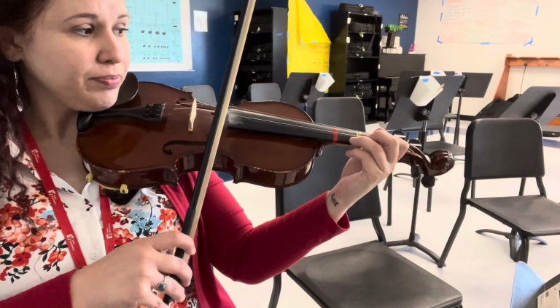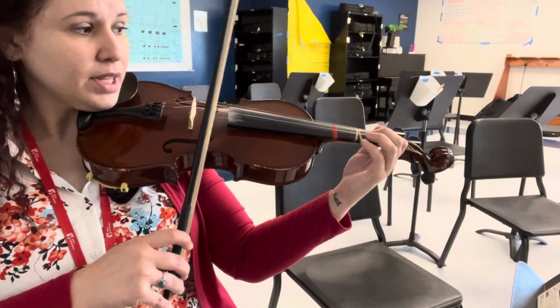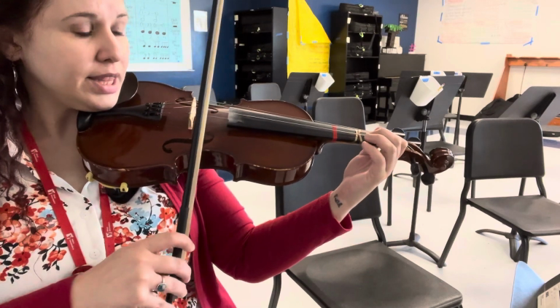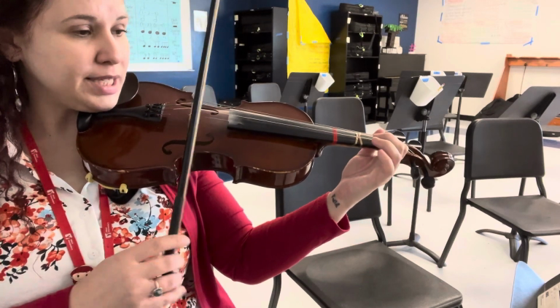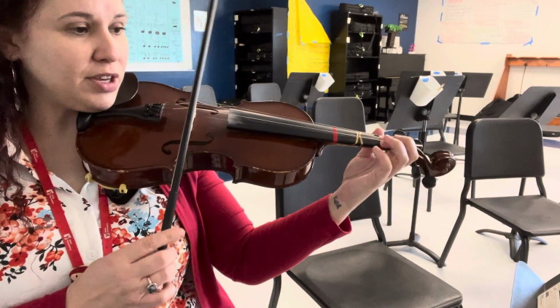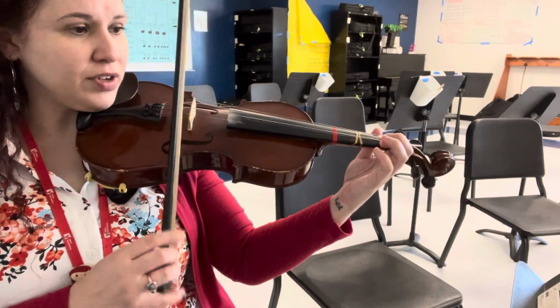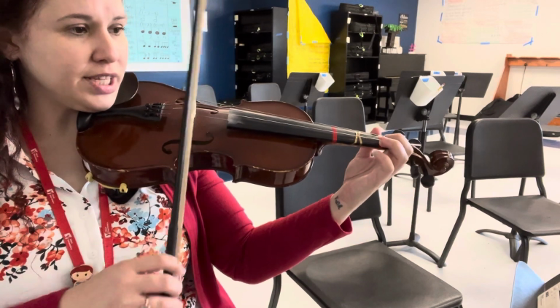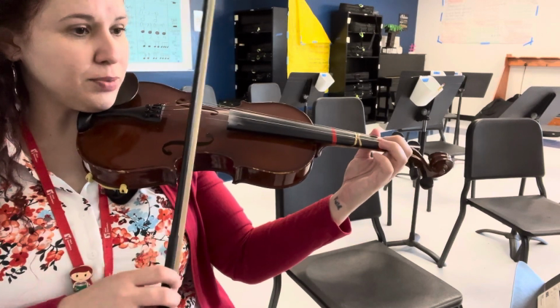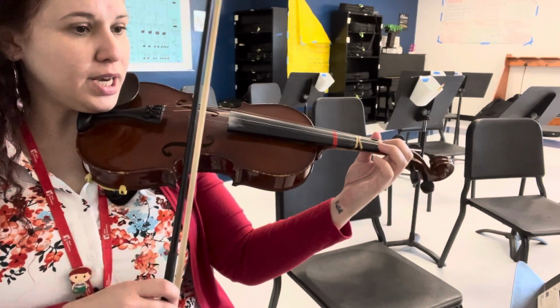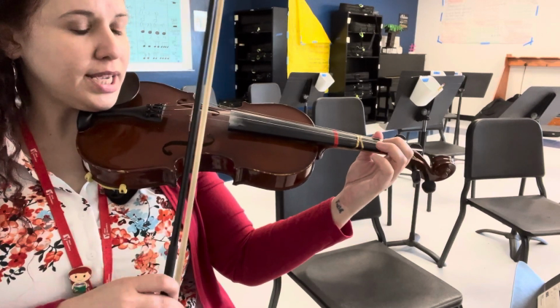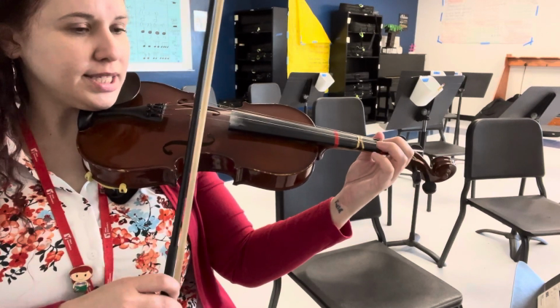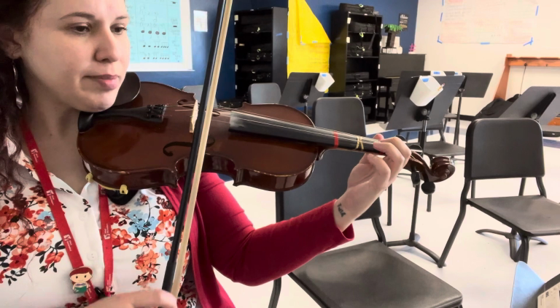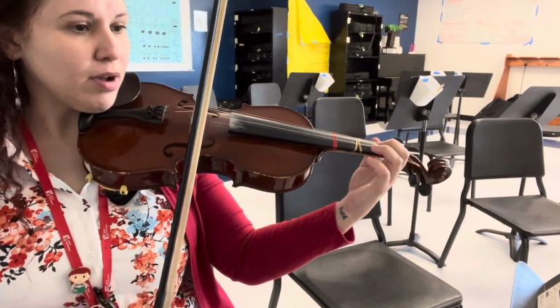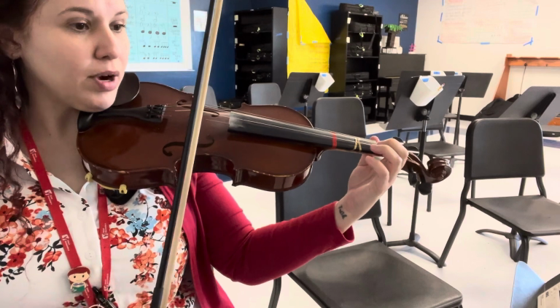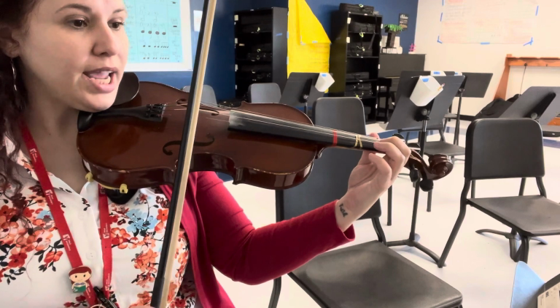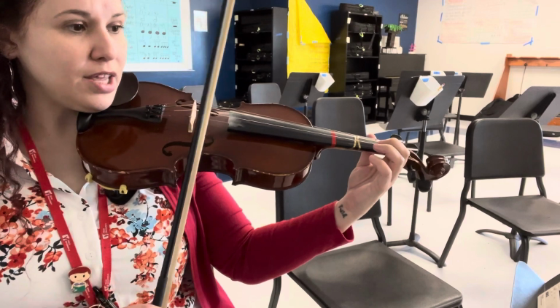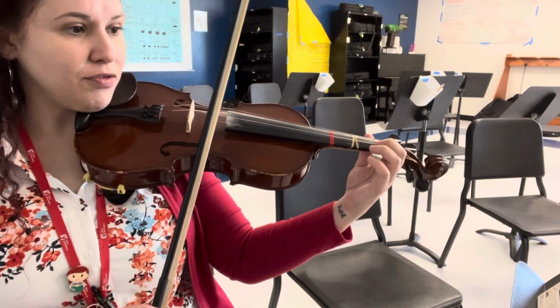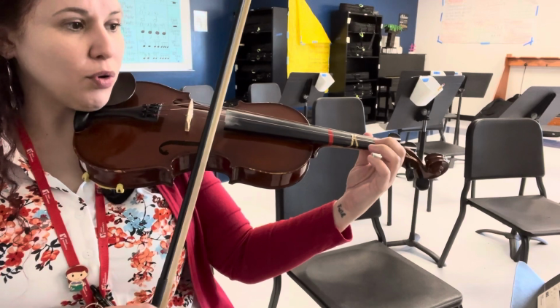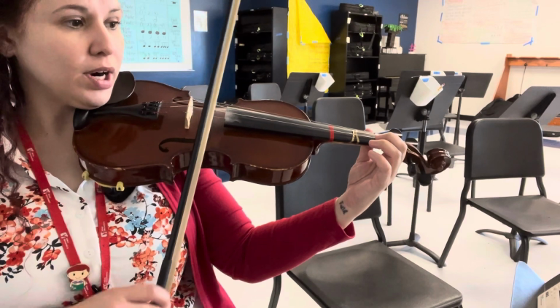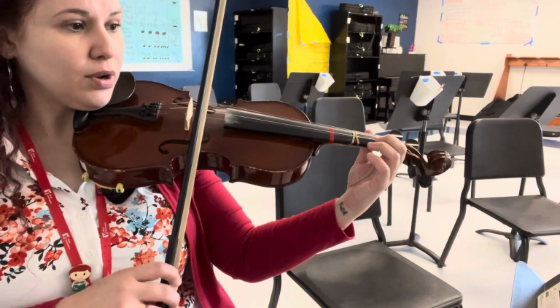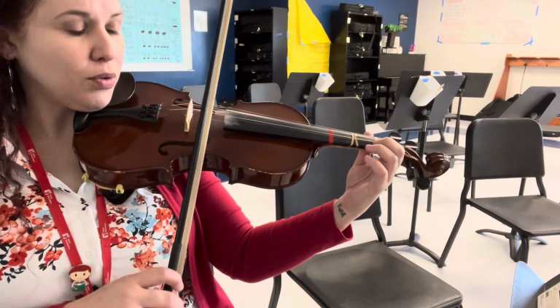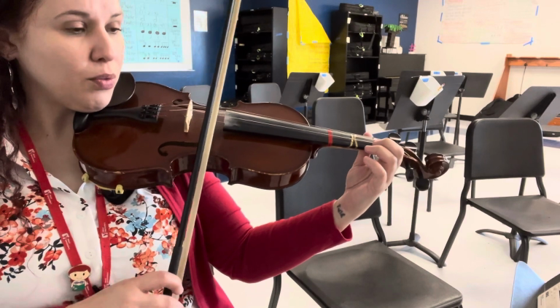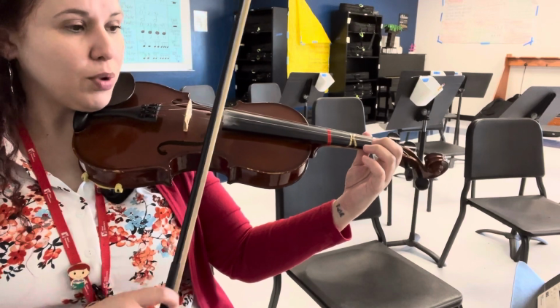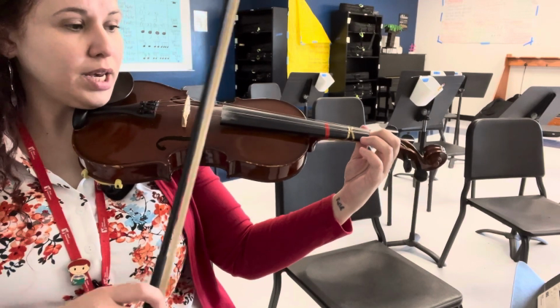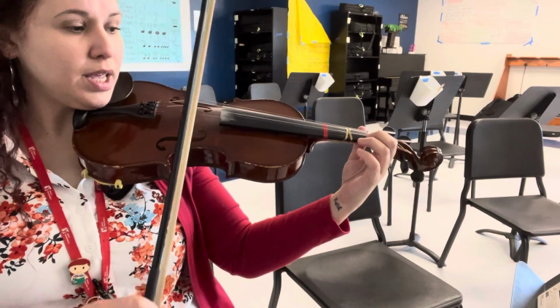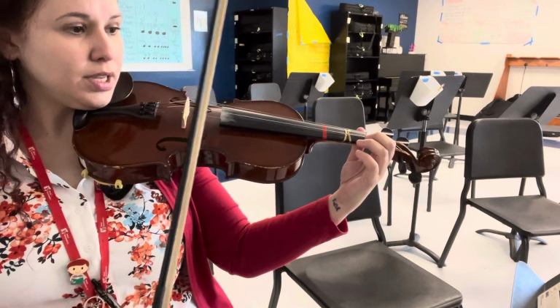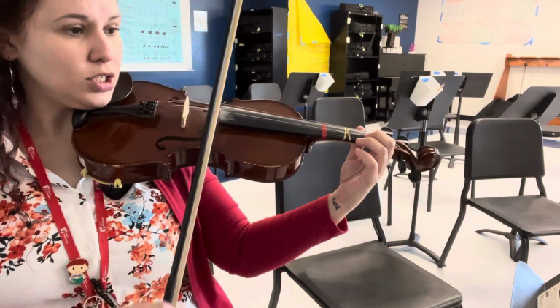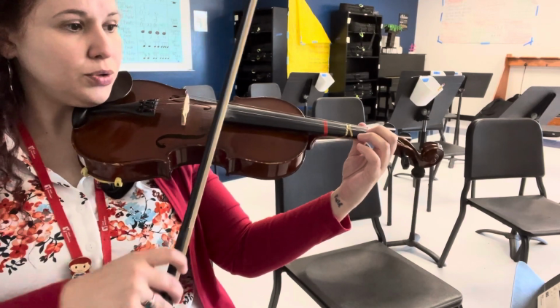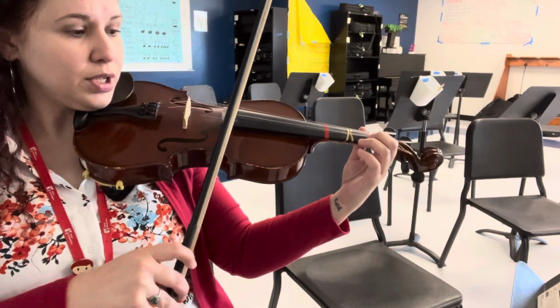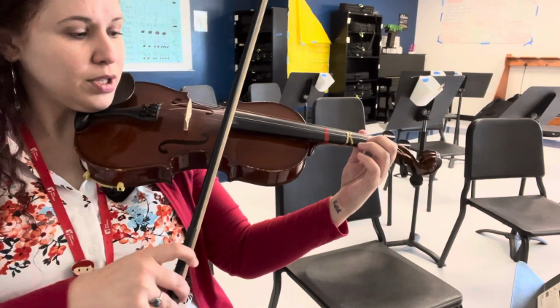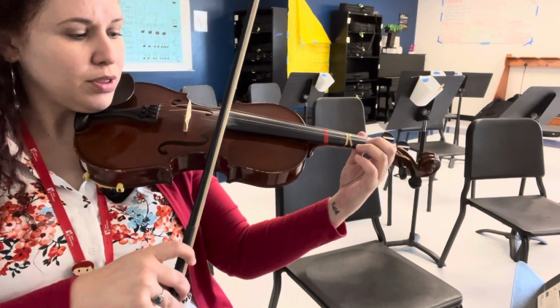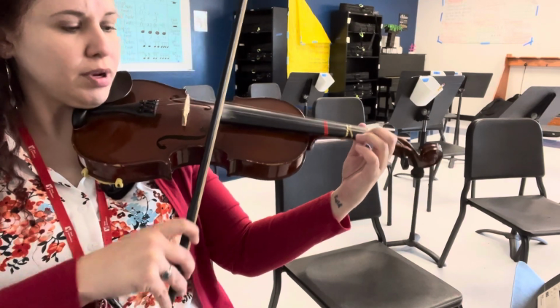The speed for this one is about 84. One, two, three.